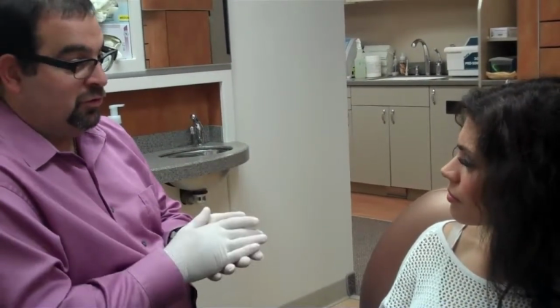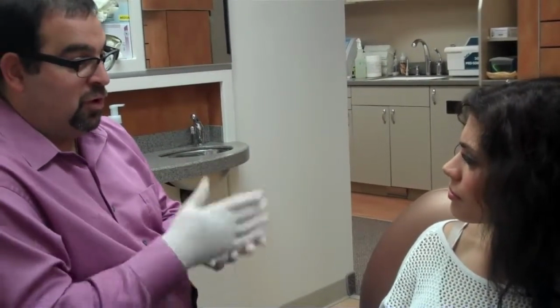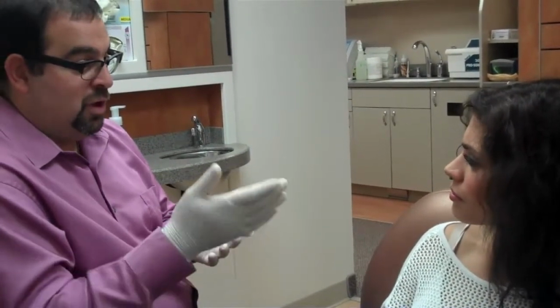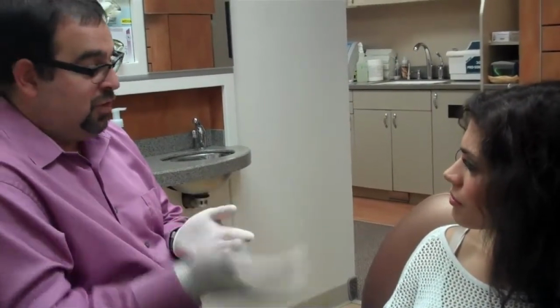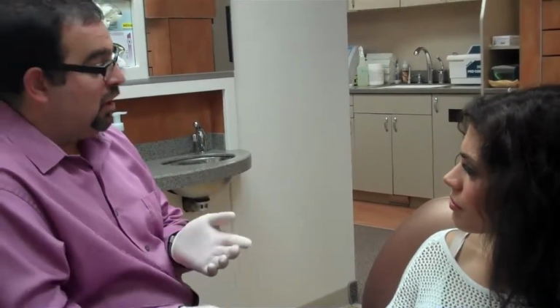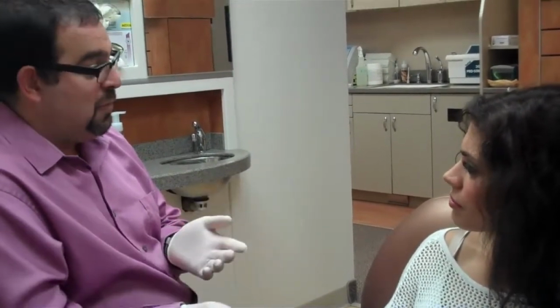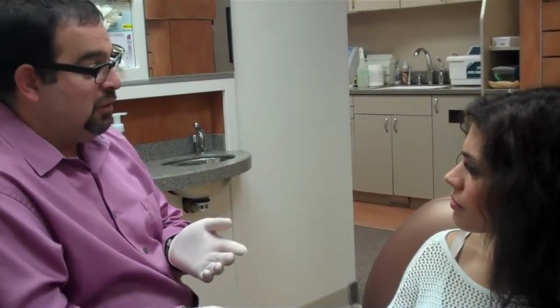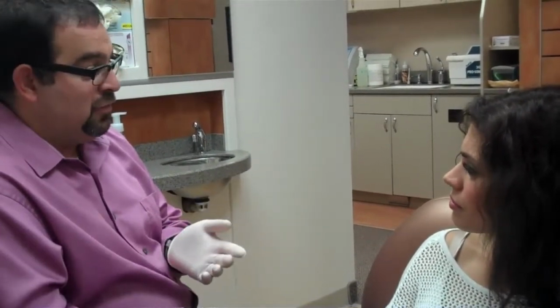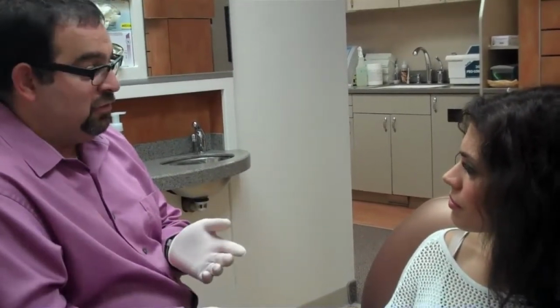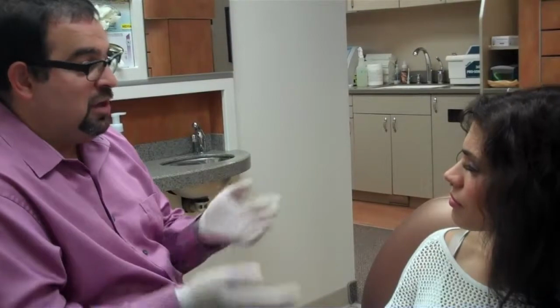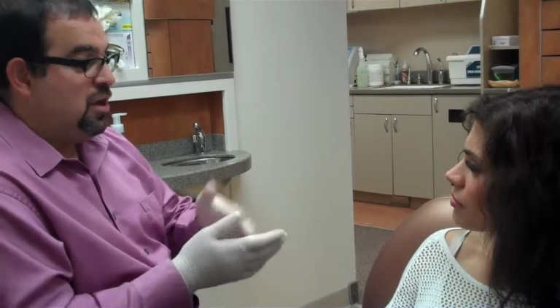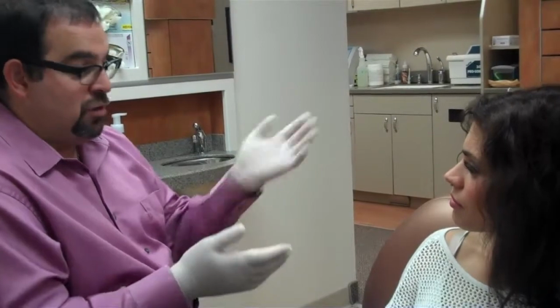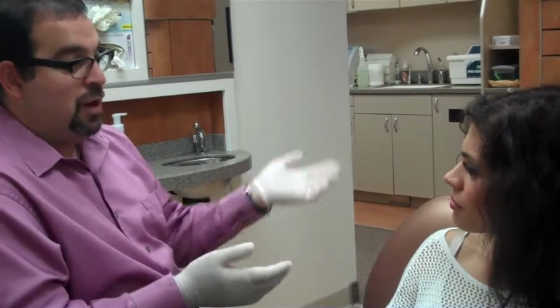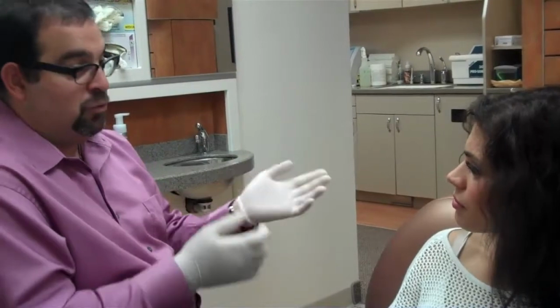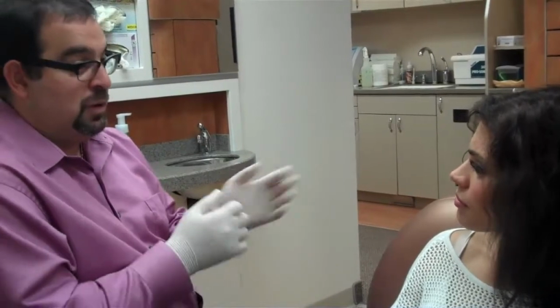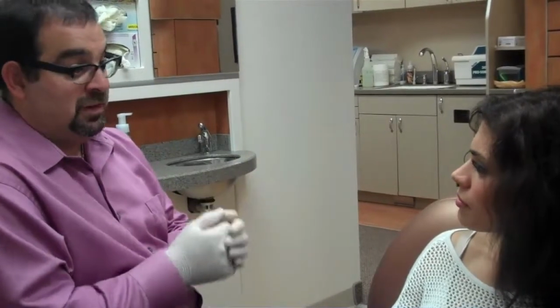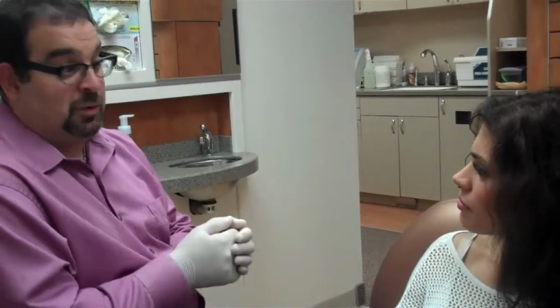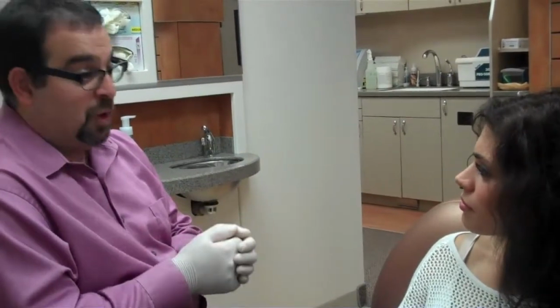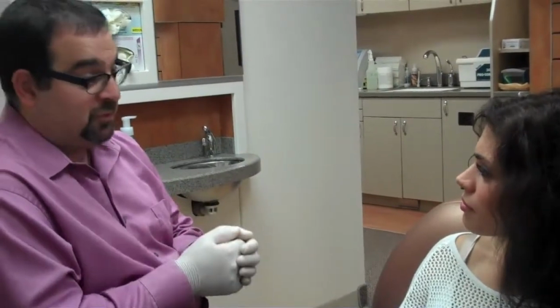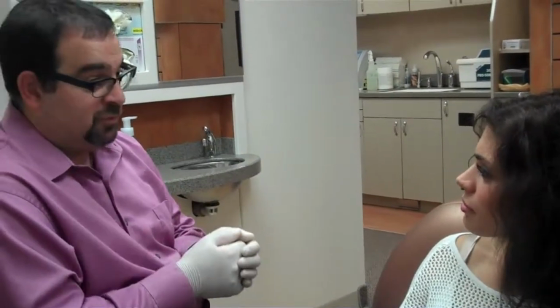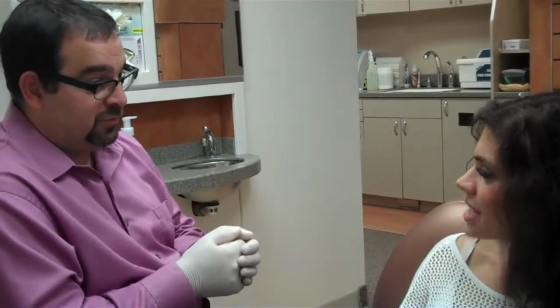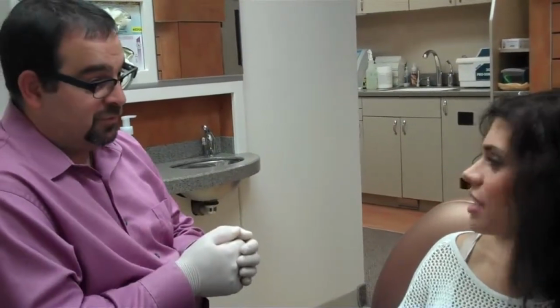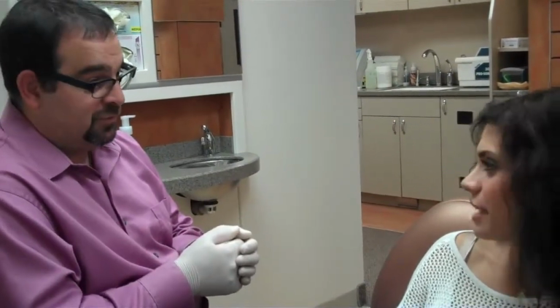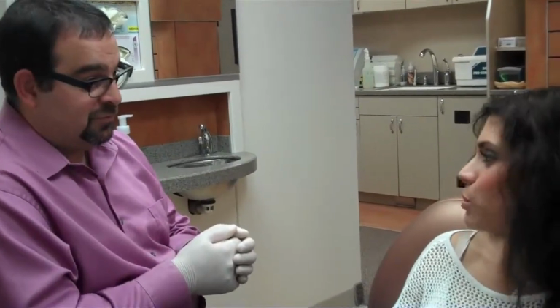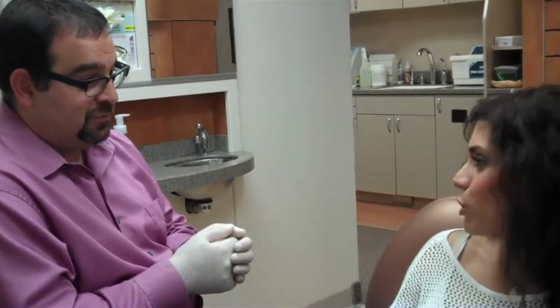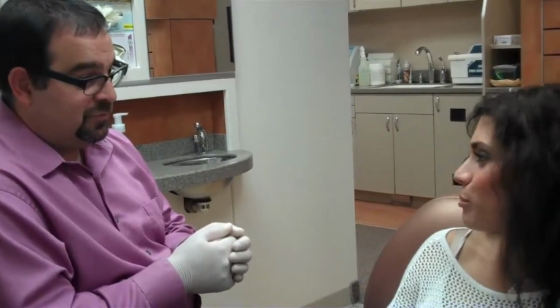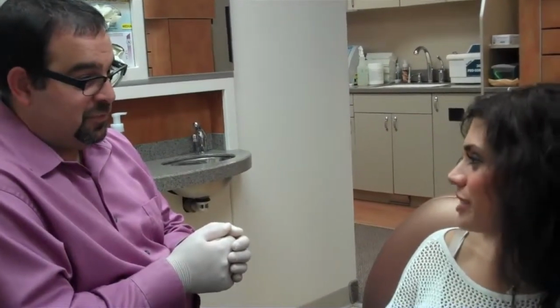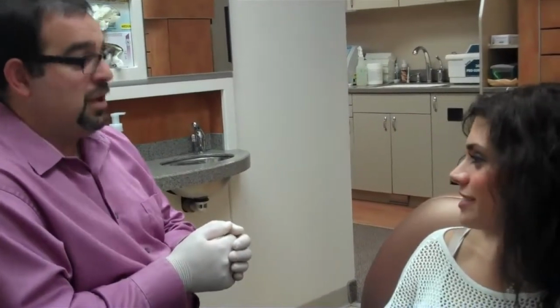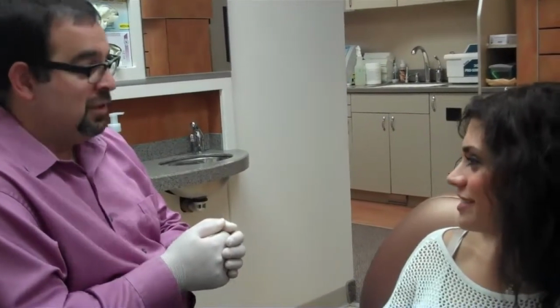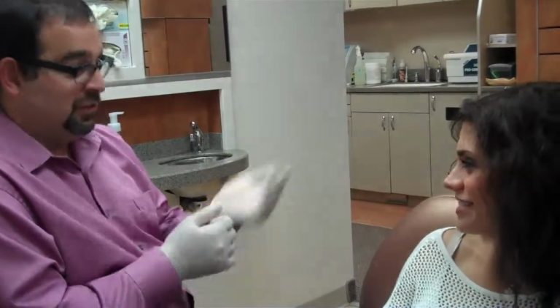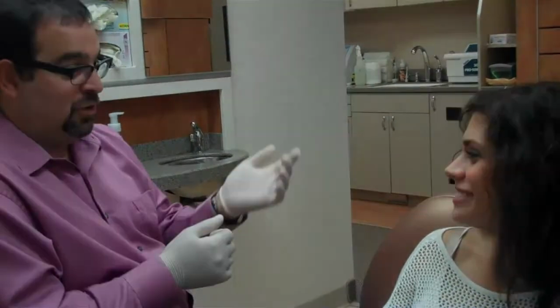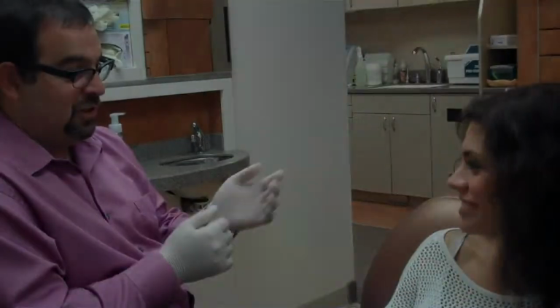So if you're not committing to Invisalign, your other option would be Six Month Smiles. That sounds like it would work for me. Okay, let's get started then.